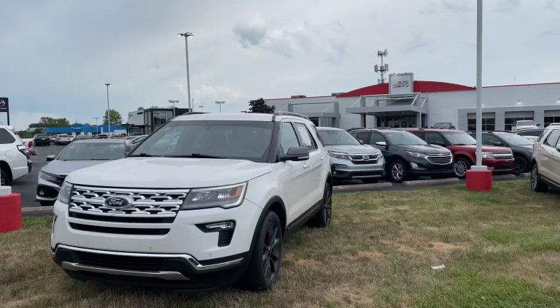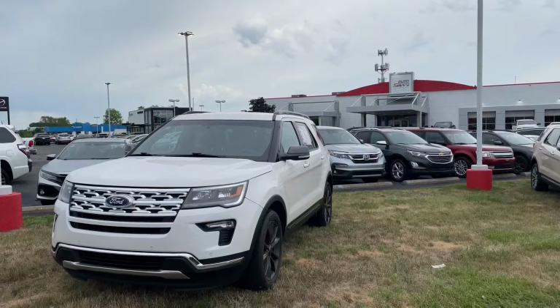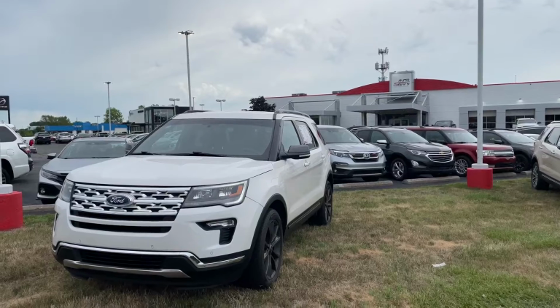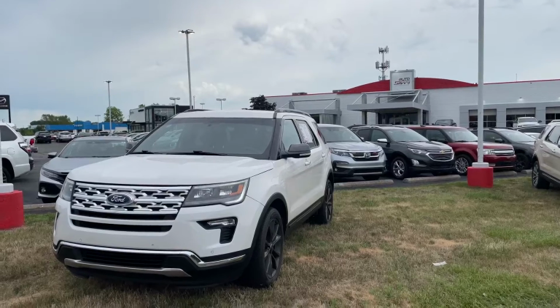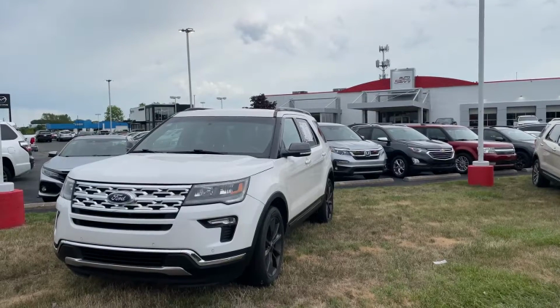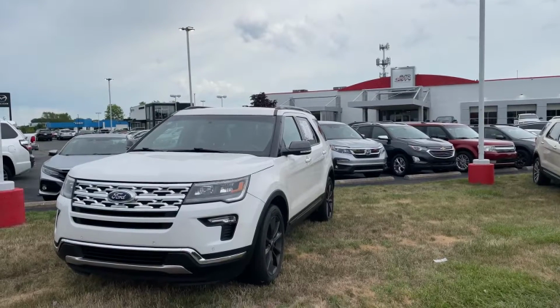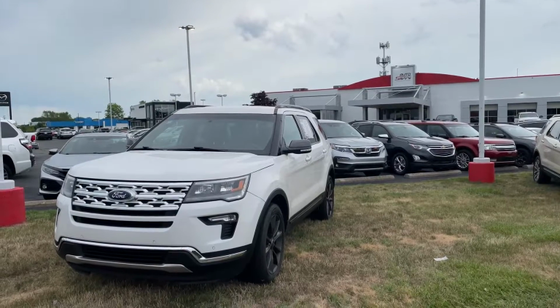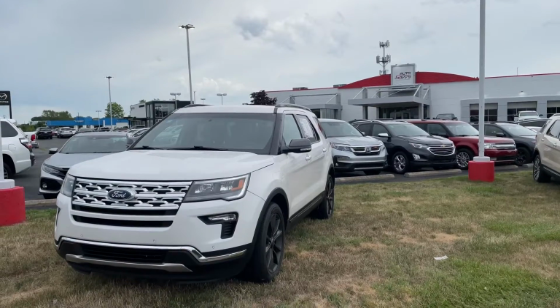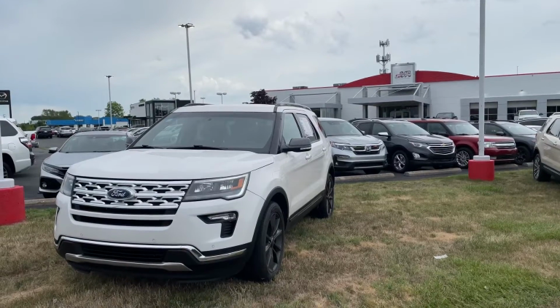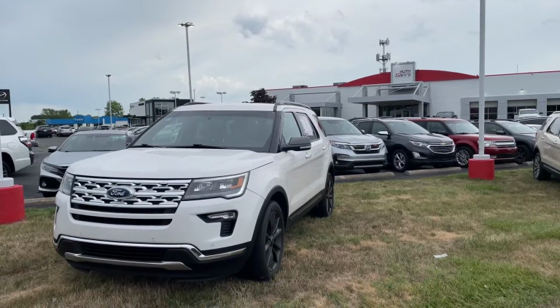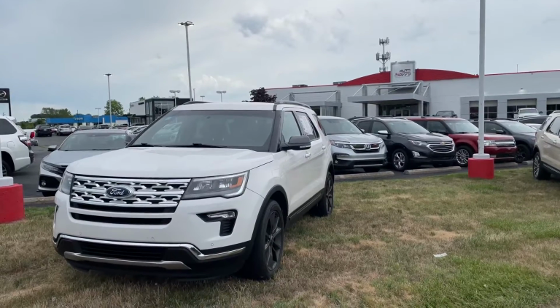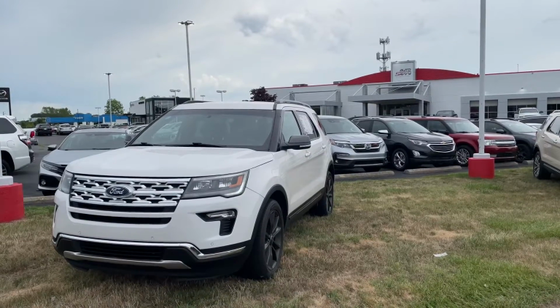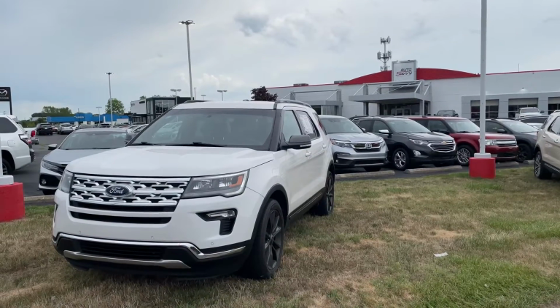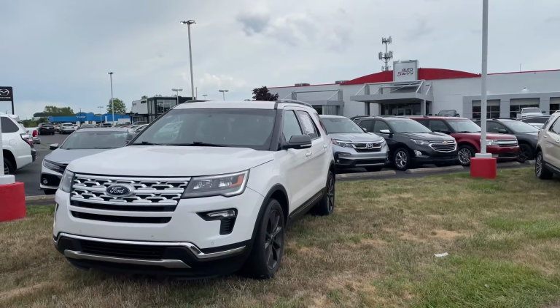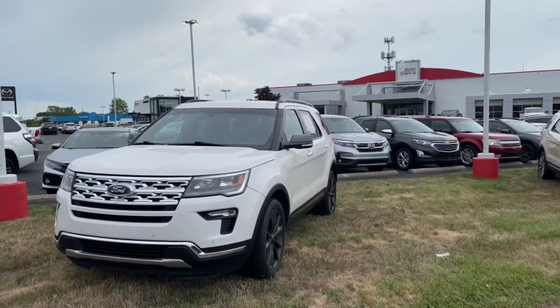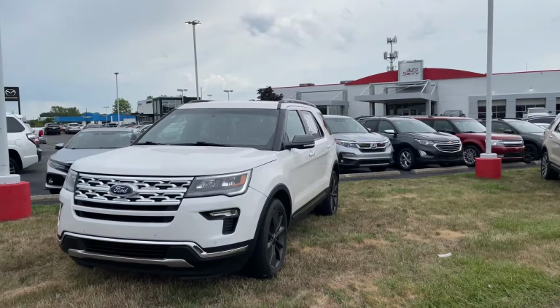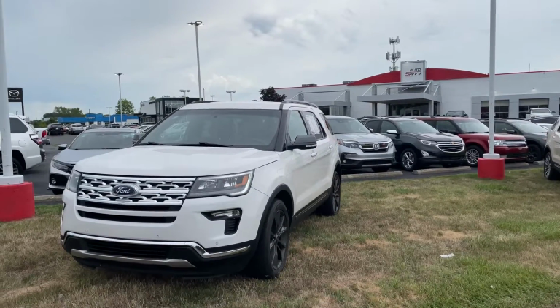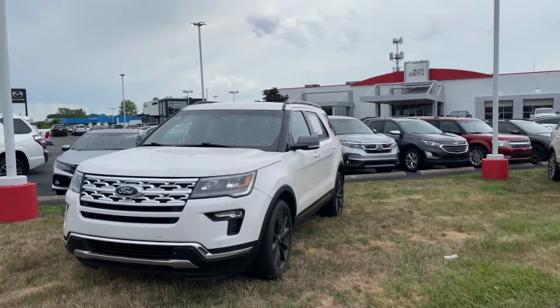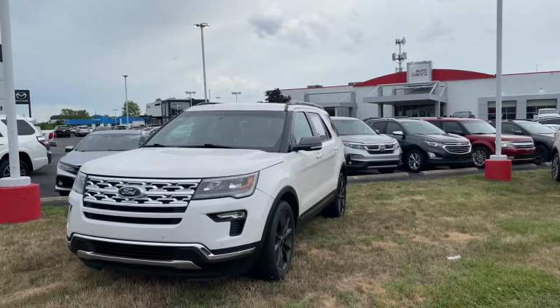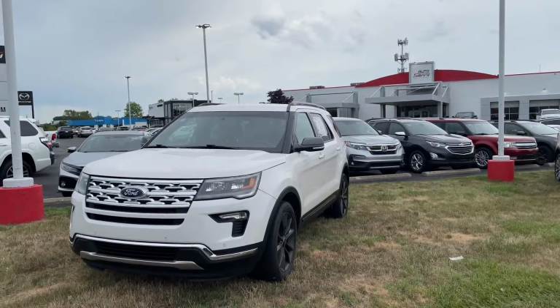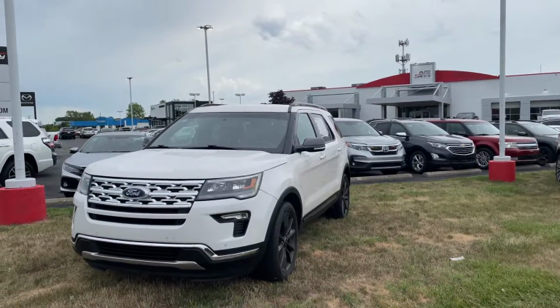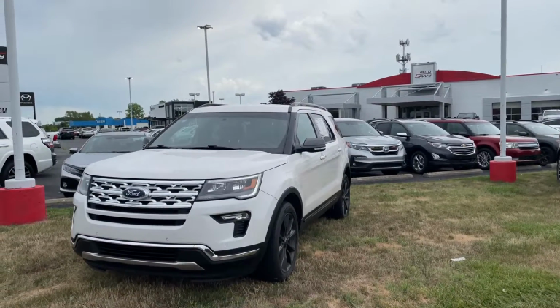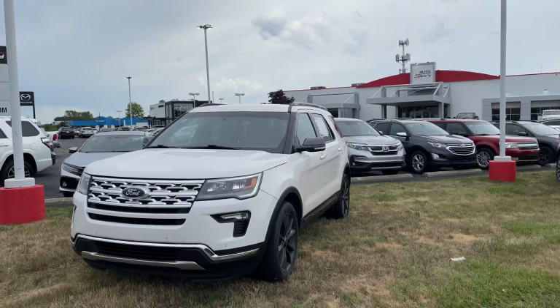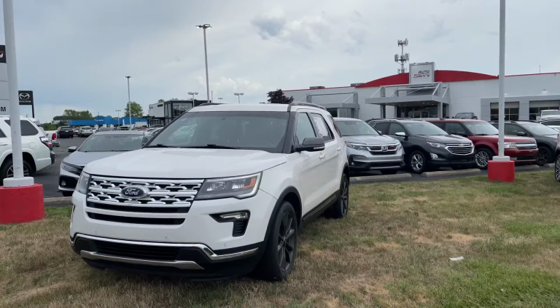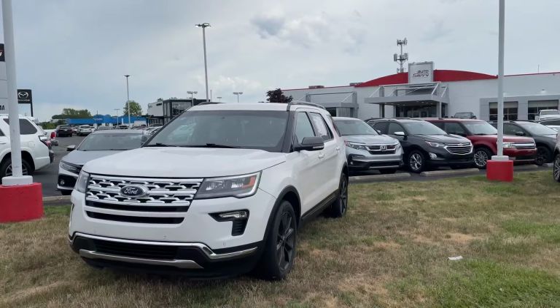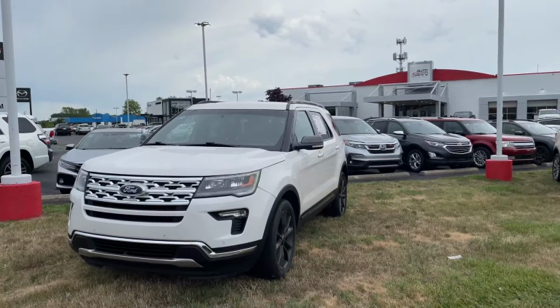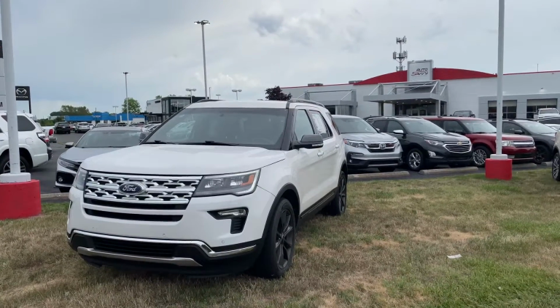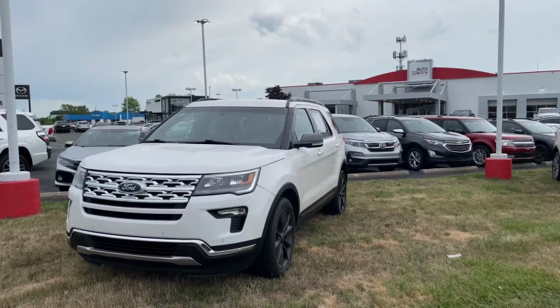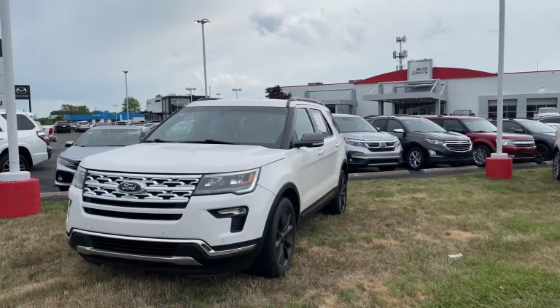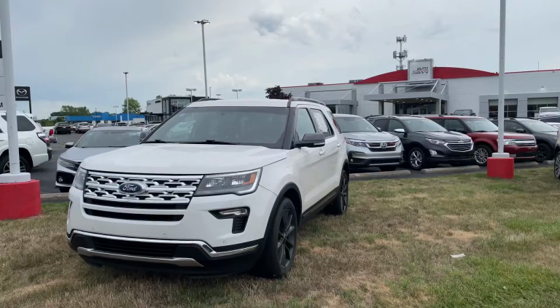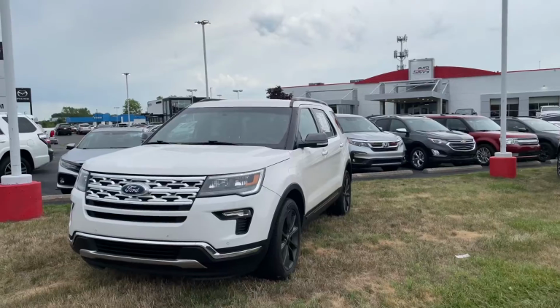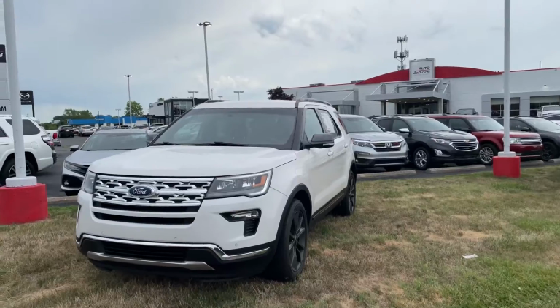Hello, Colin from Auto Savvy here in Indianapolis, giving you a walk-through video on this 2018 Ford Explorer XLT.